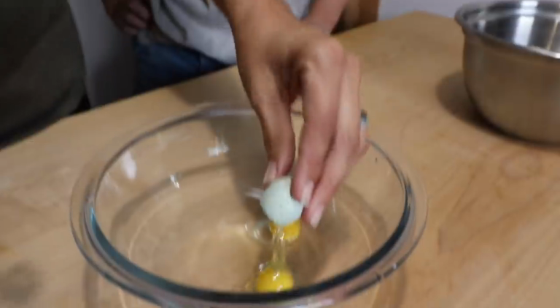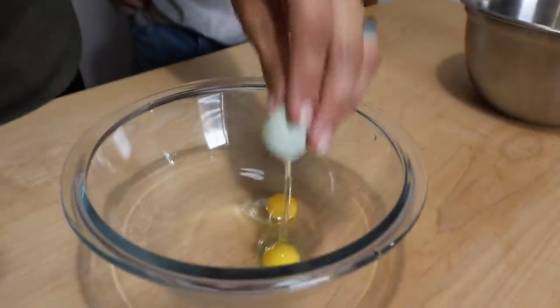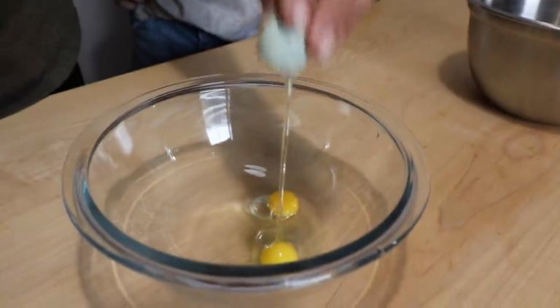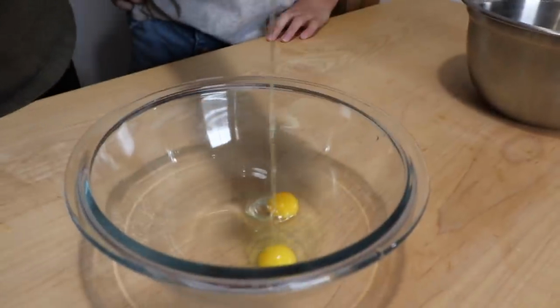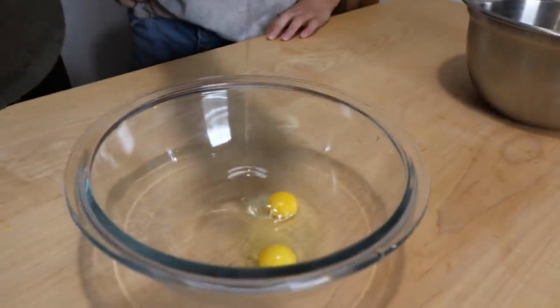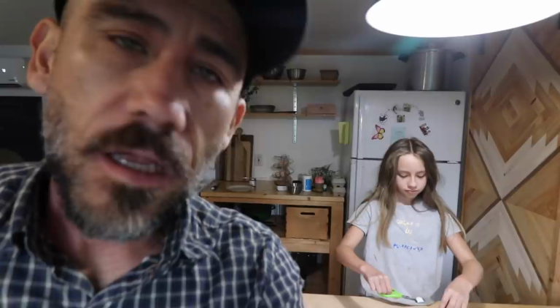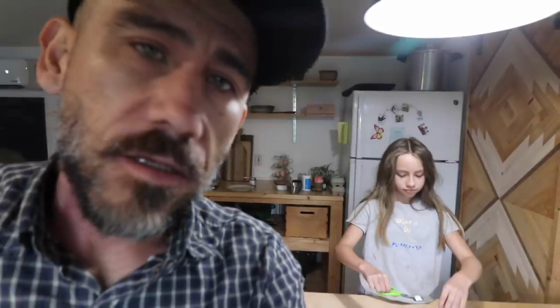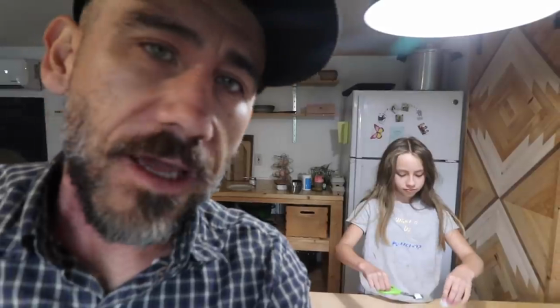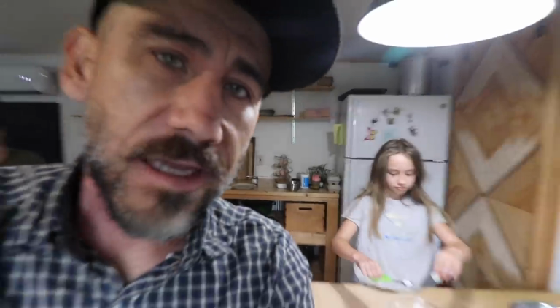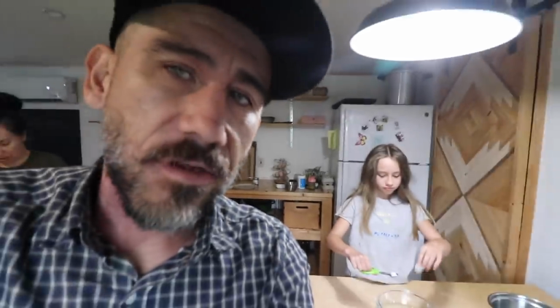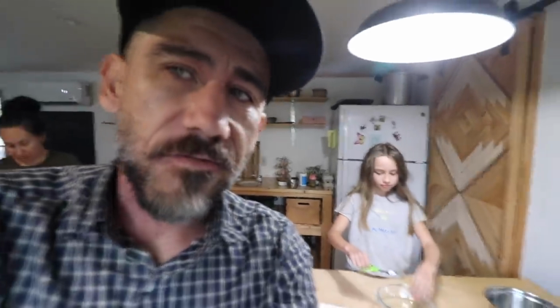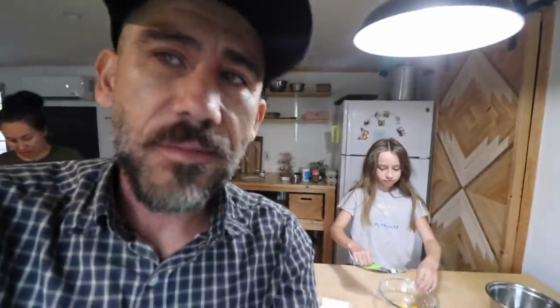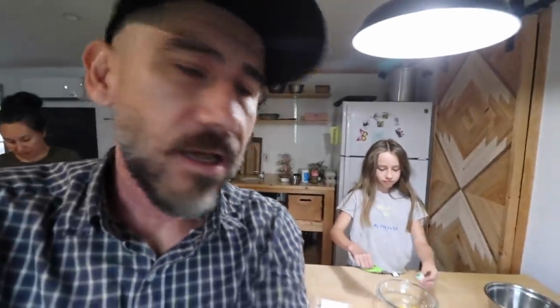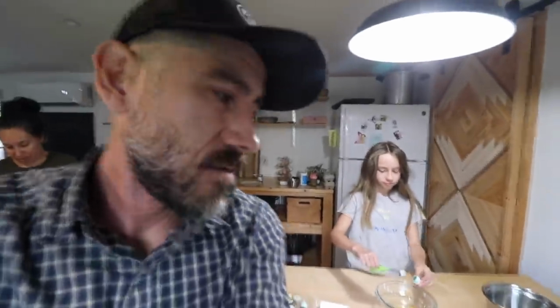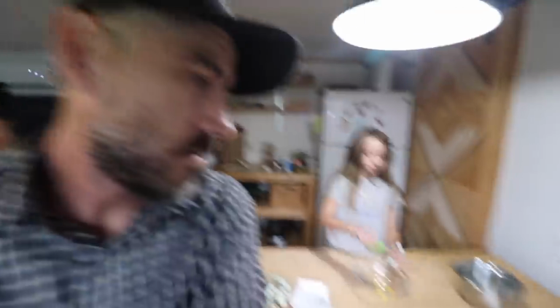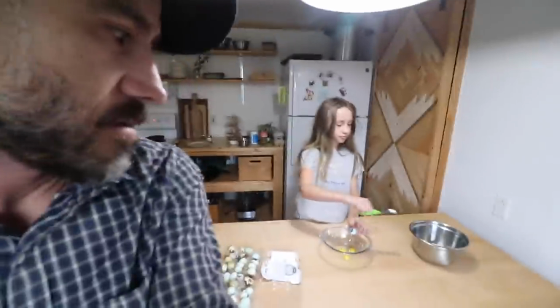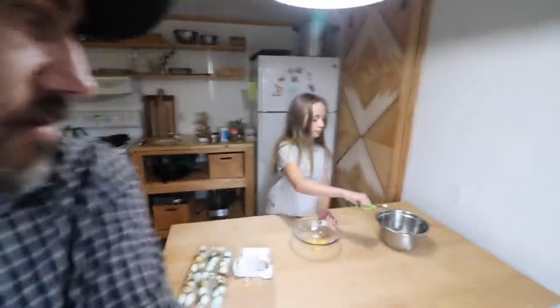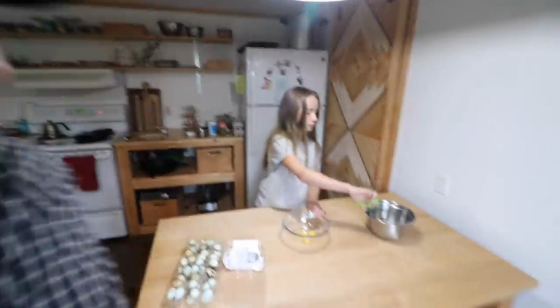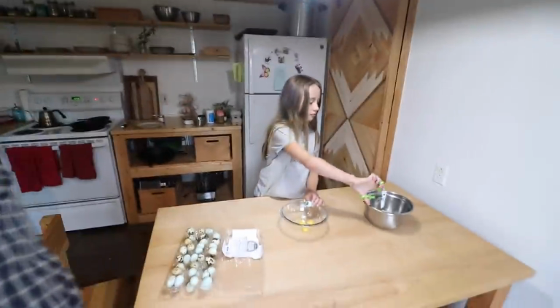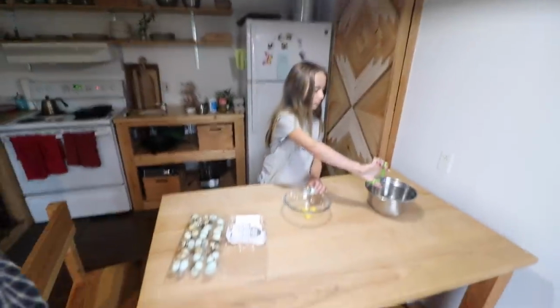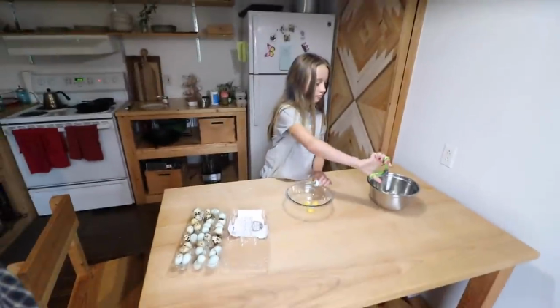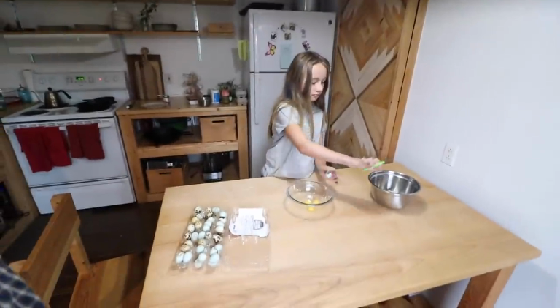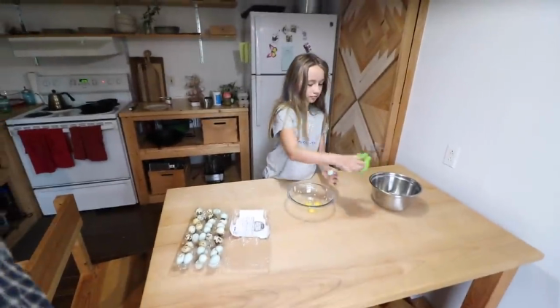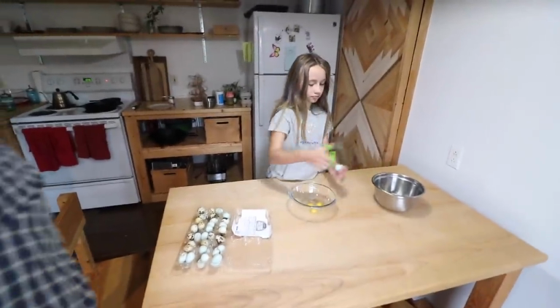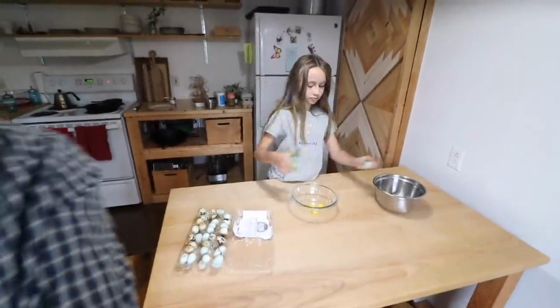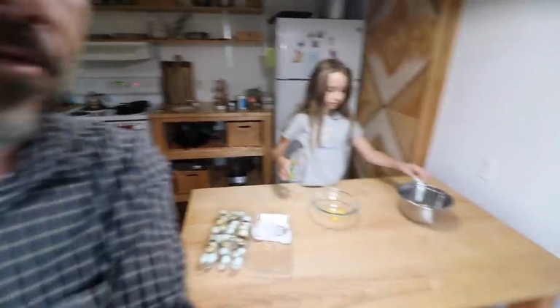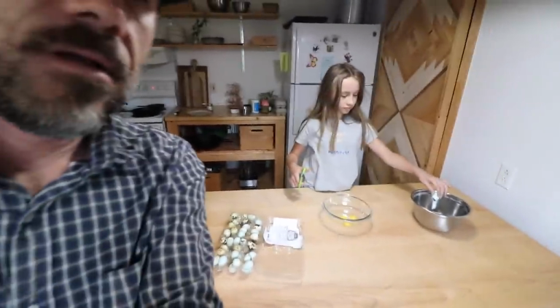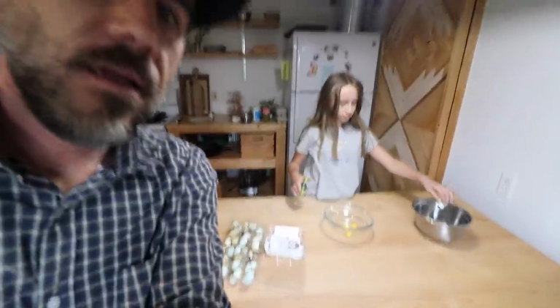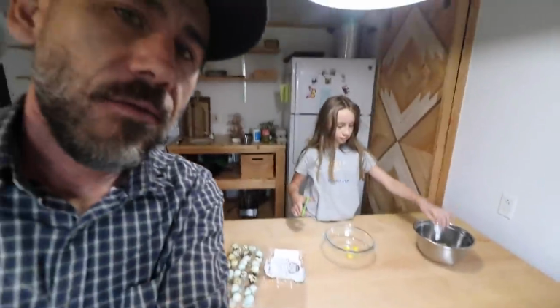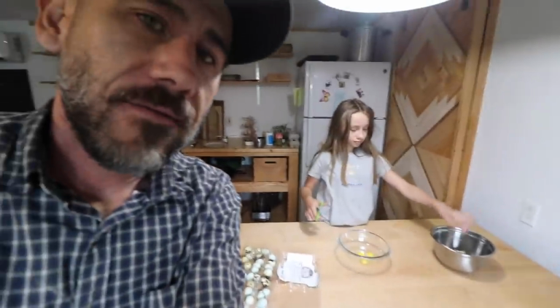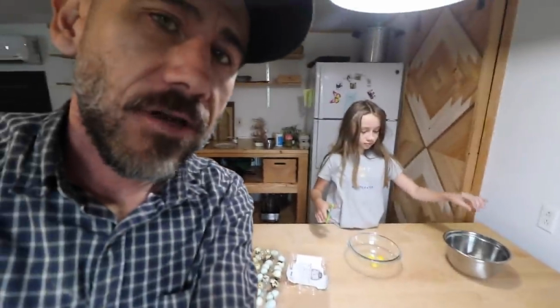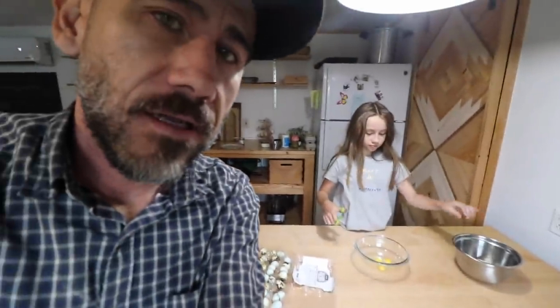Little eggs for a little family, guys. We have little chairs and we have little eggs!